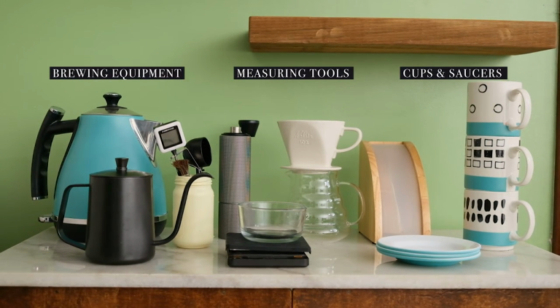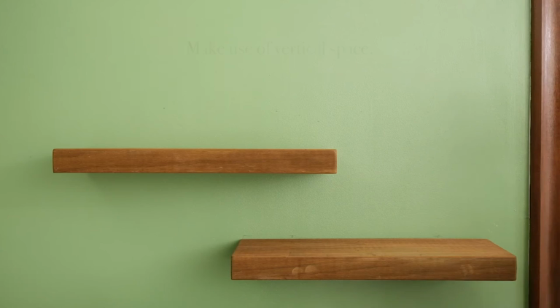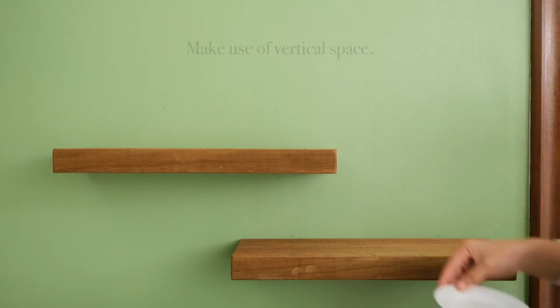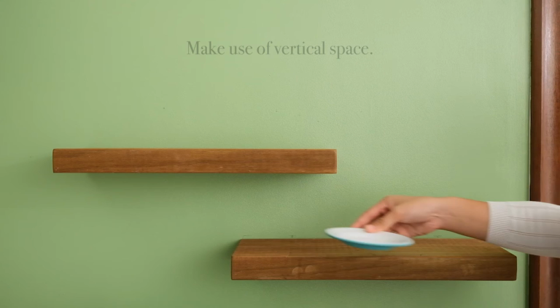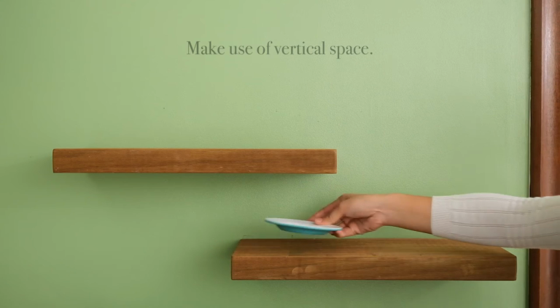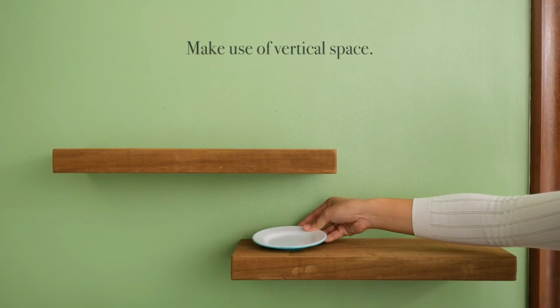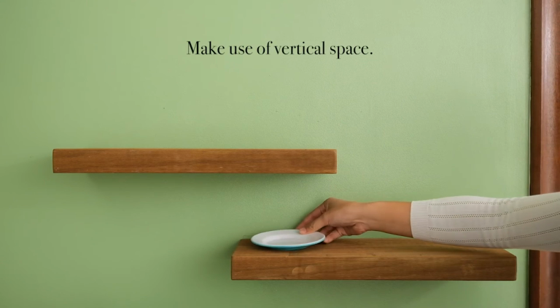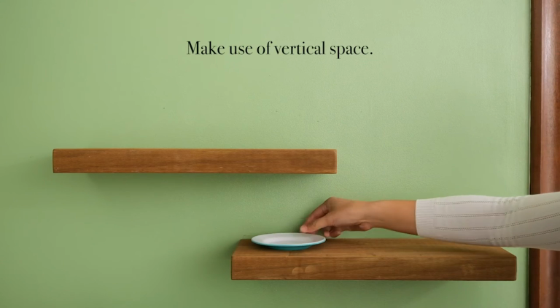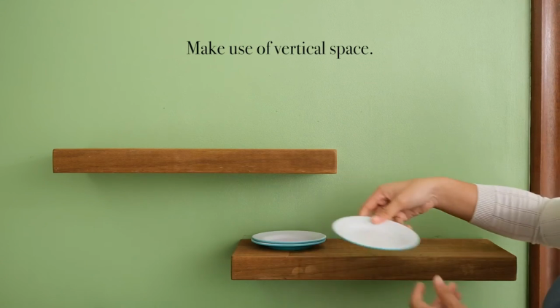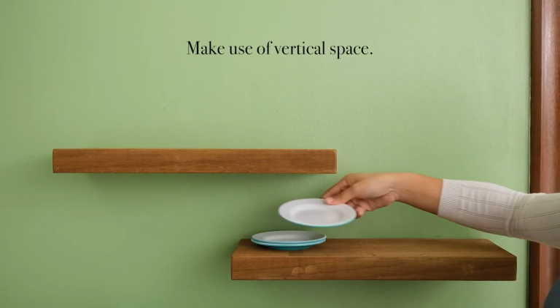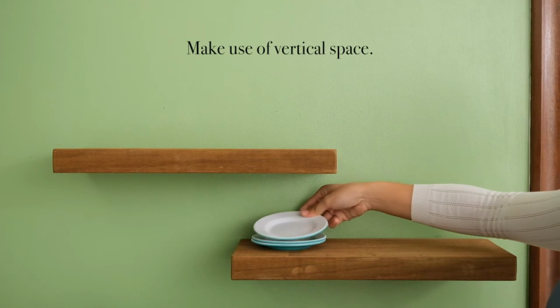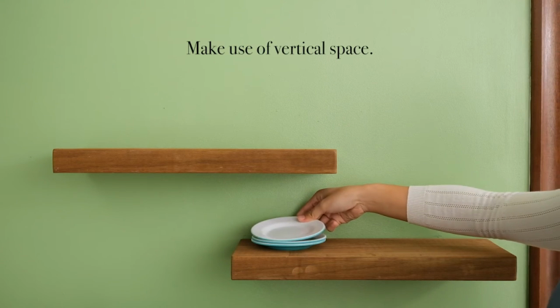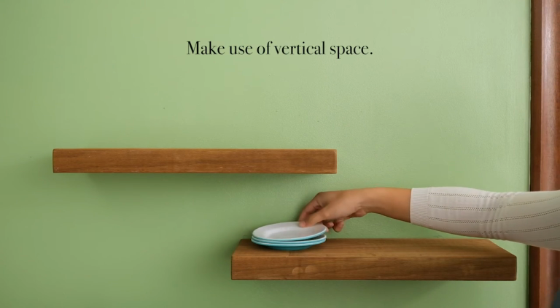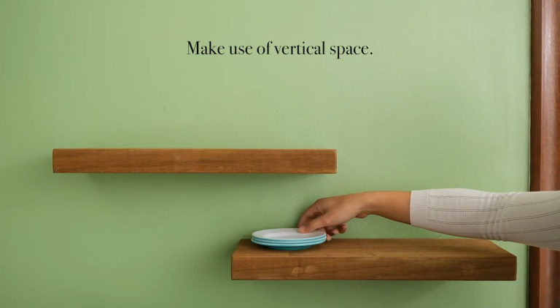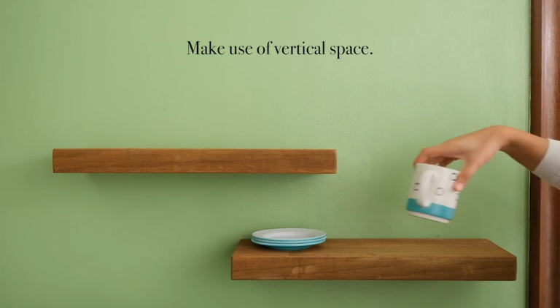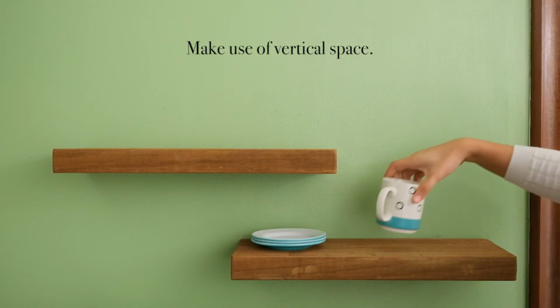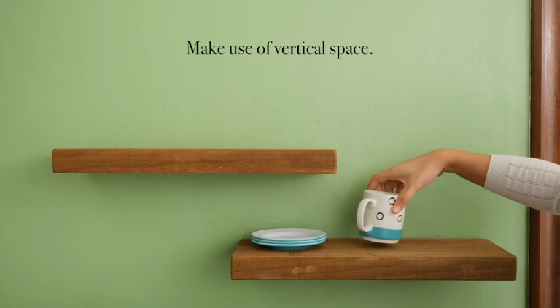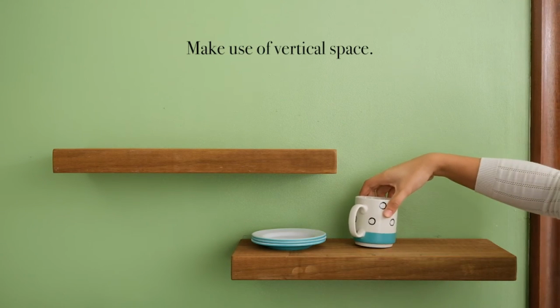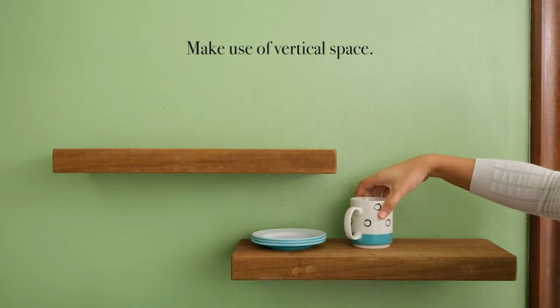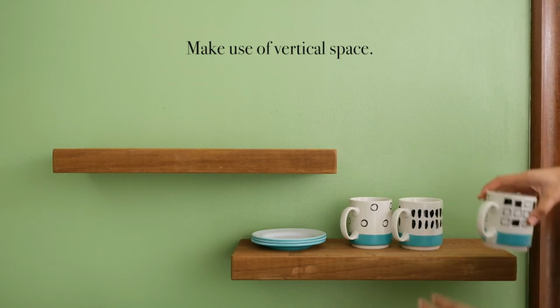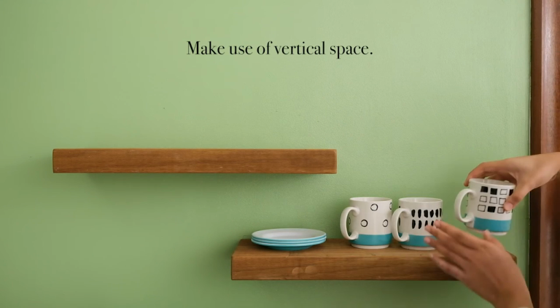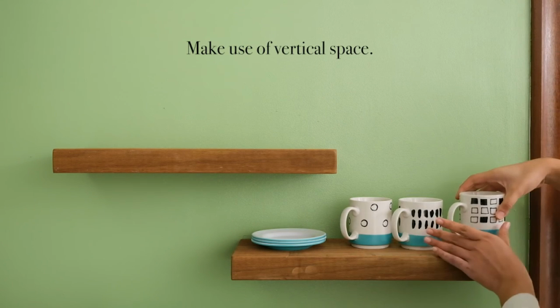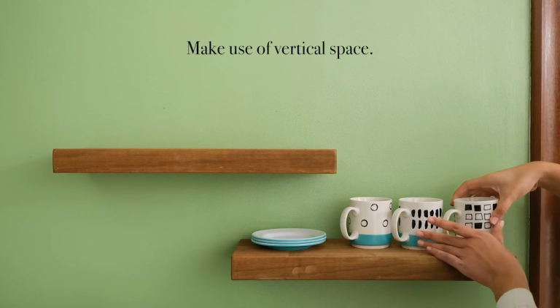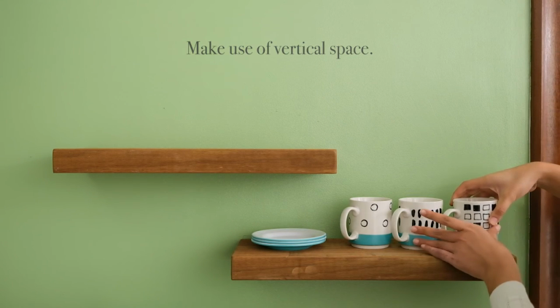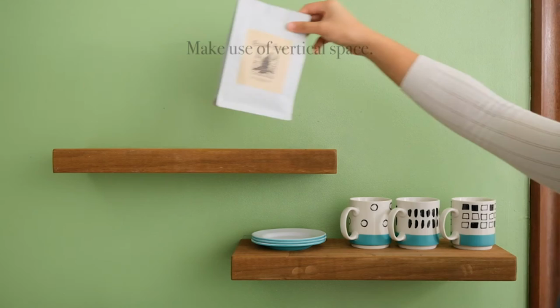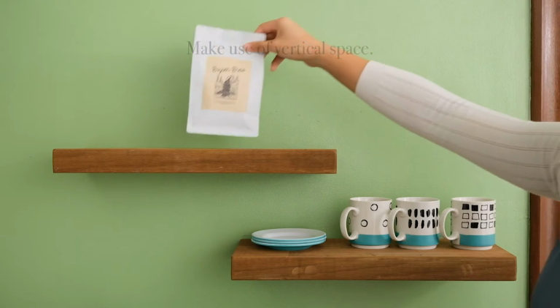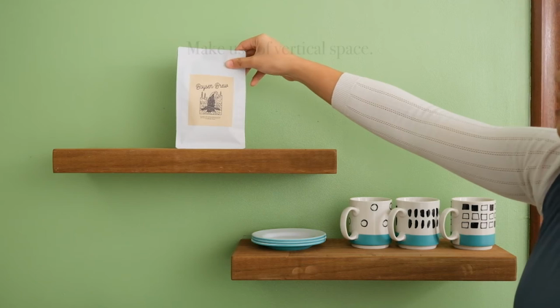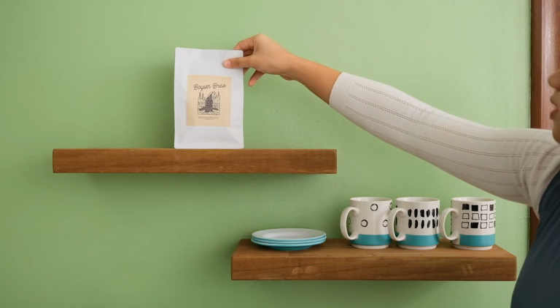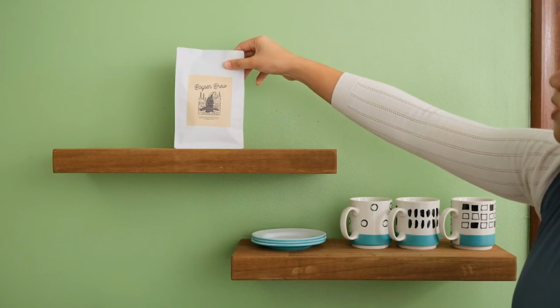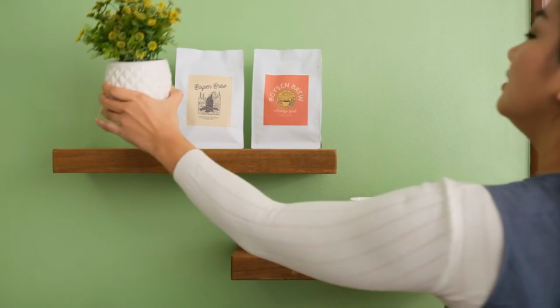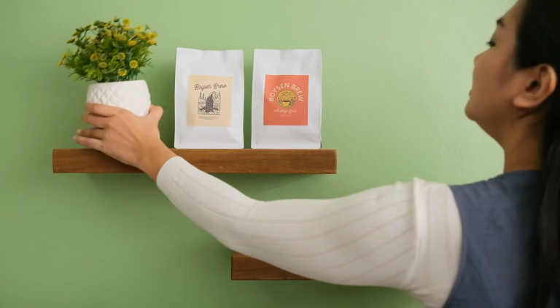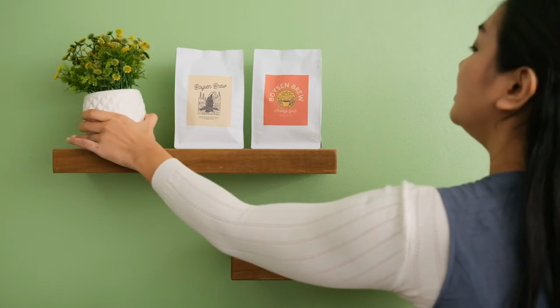Make use of vertical space. Floating shelves look great, plus they take items off your counters.